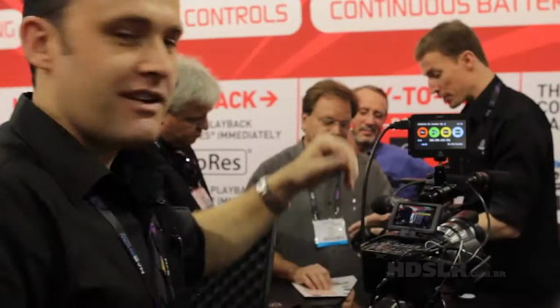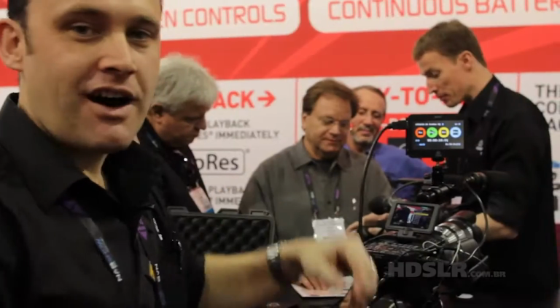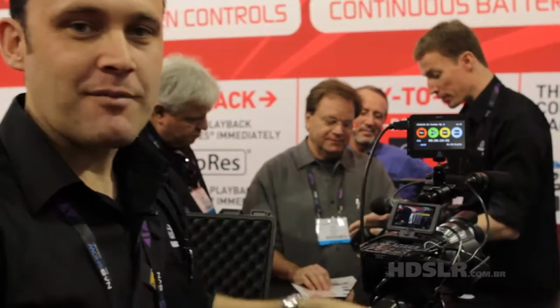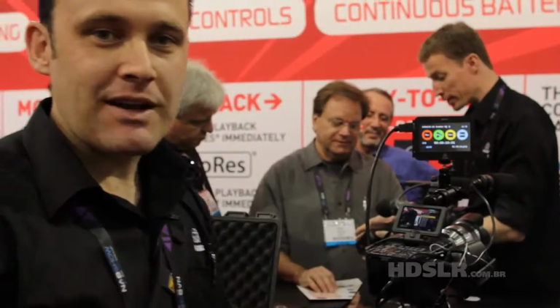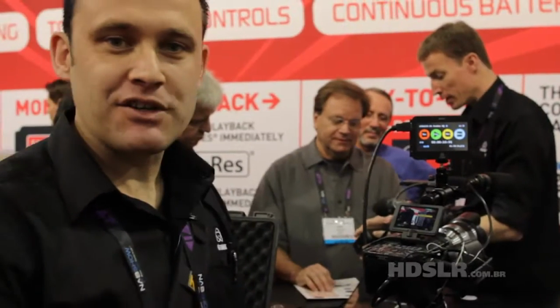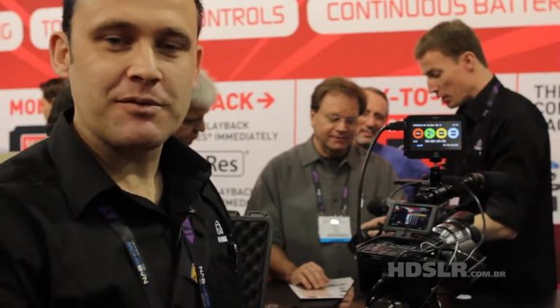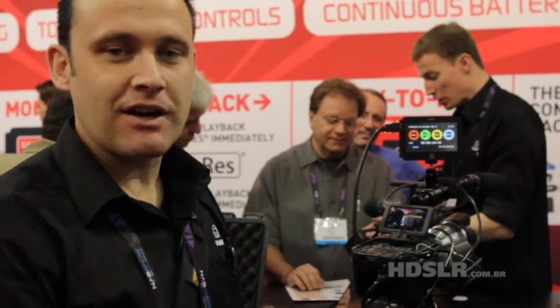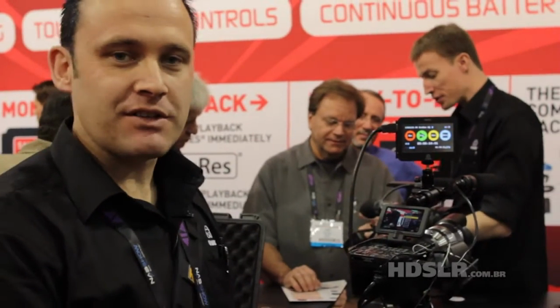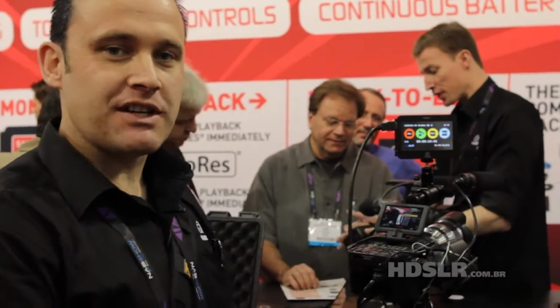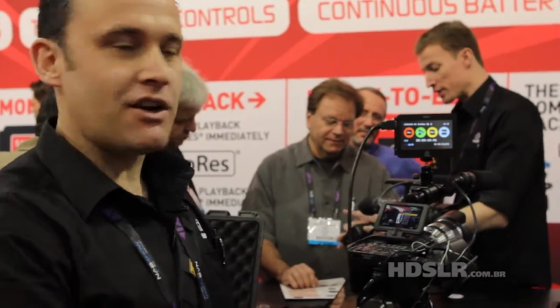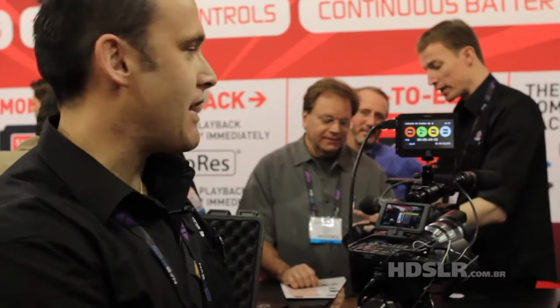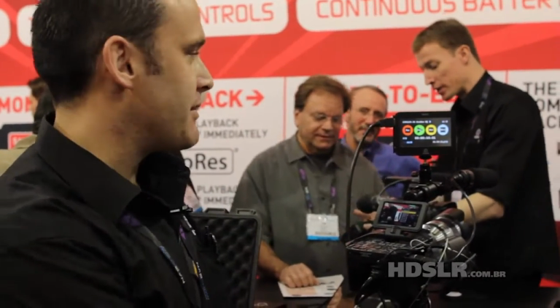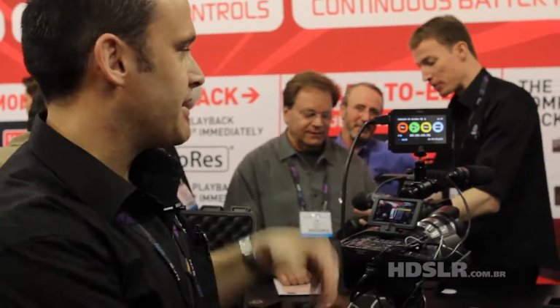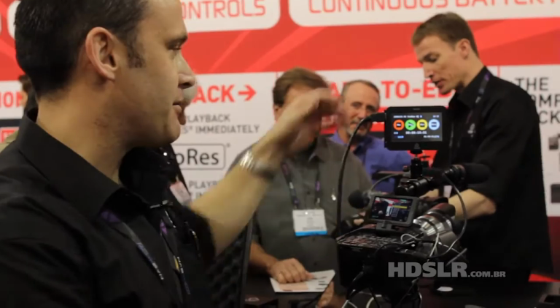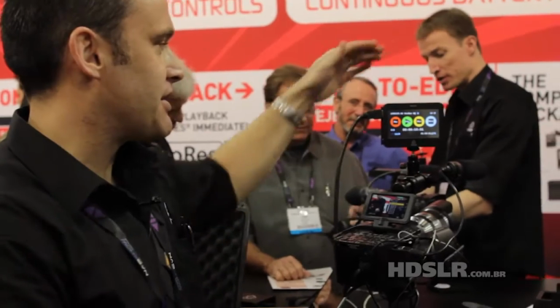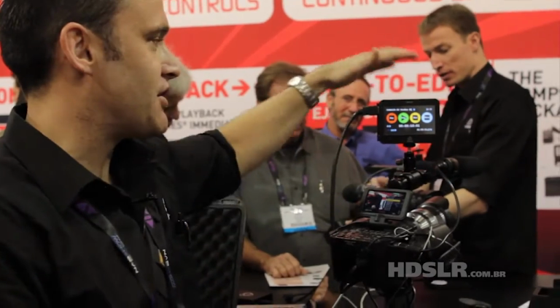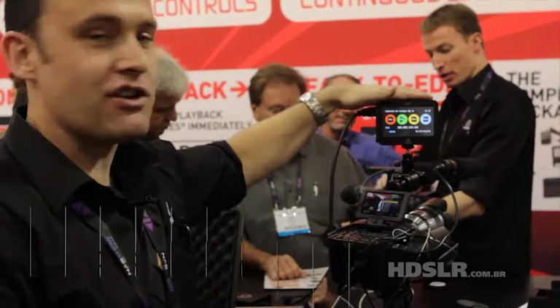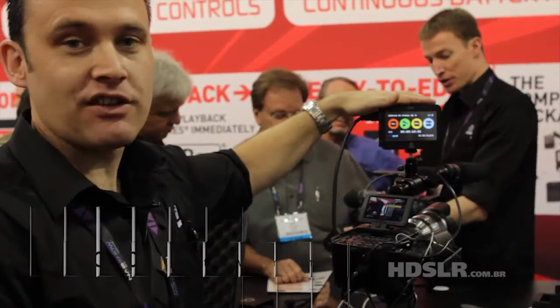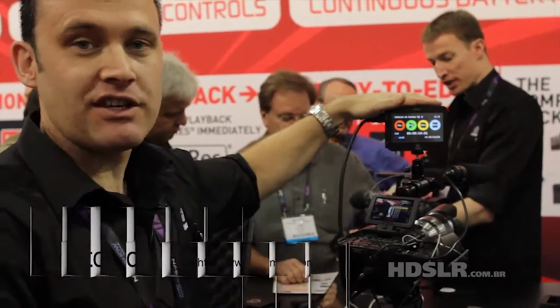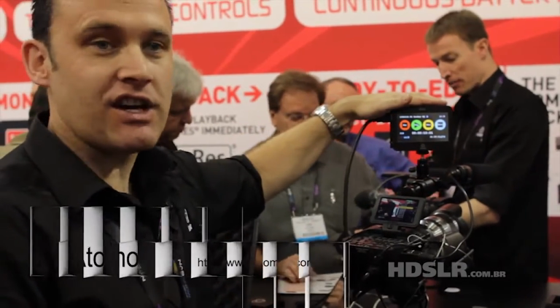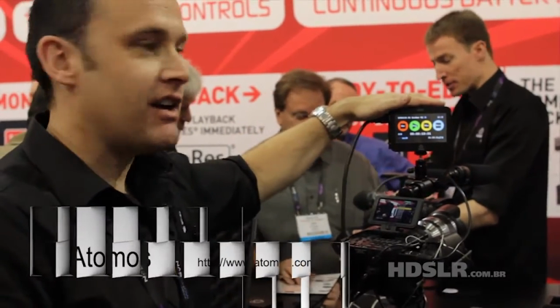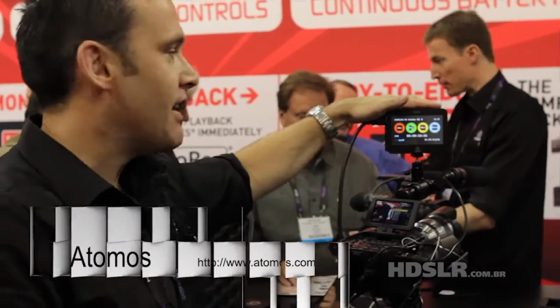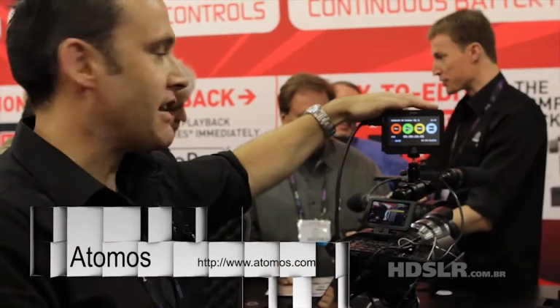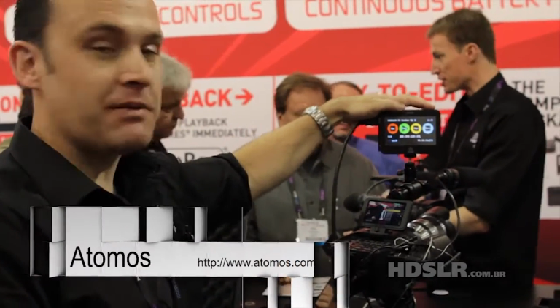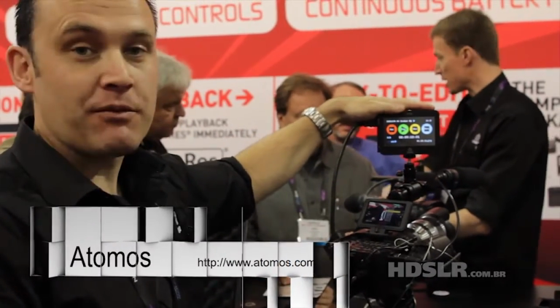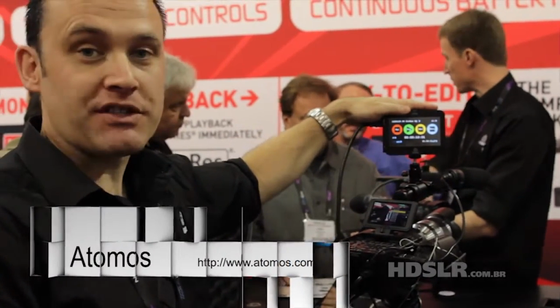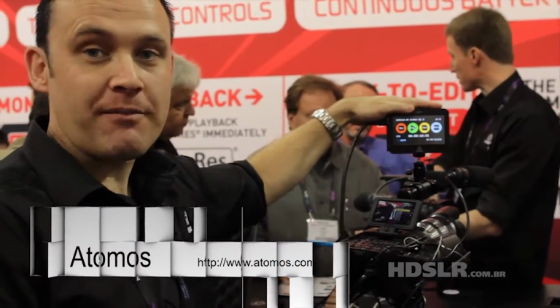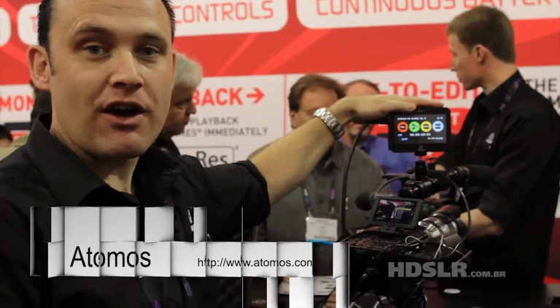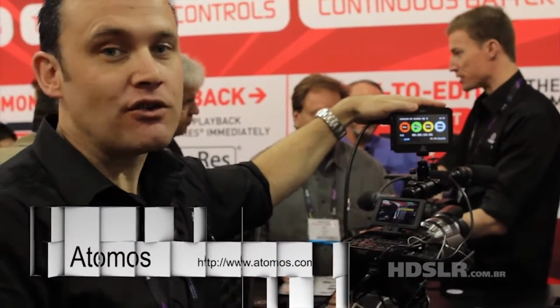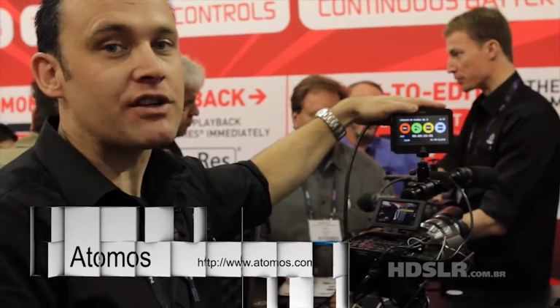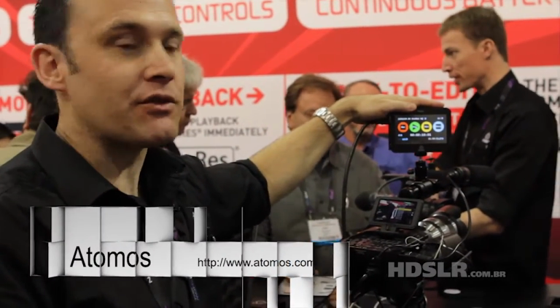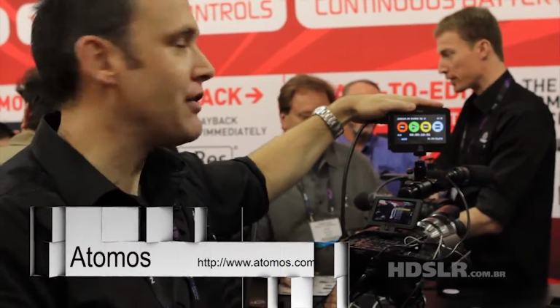Hi, my name is Jeremy Young. I'm the CEO of Atomus and I'm just going to show you the Ninja and explain what the Samurai would do as well.